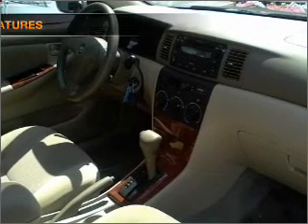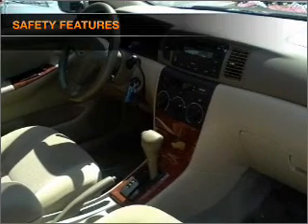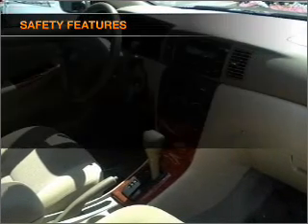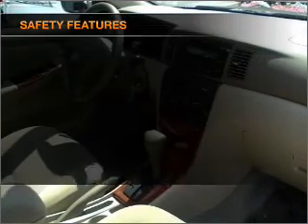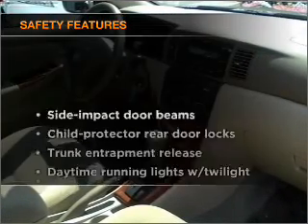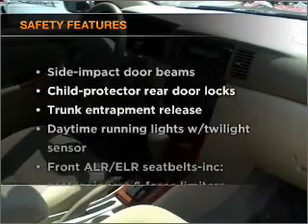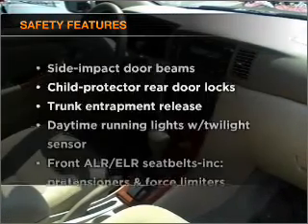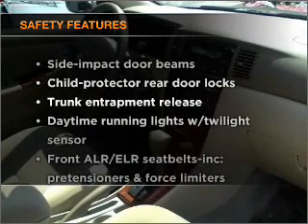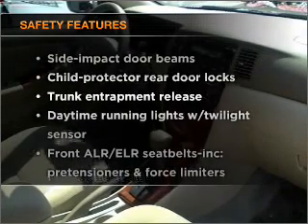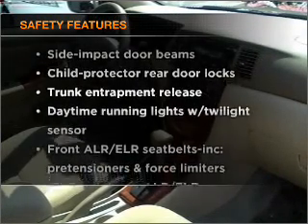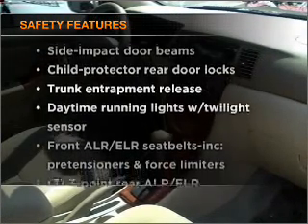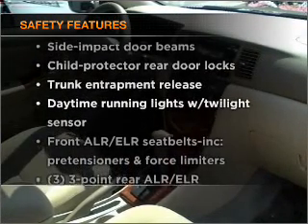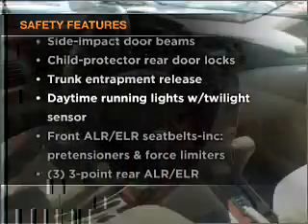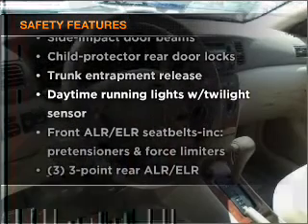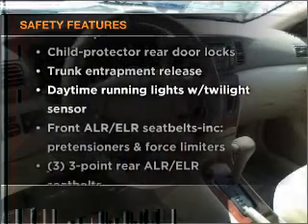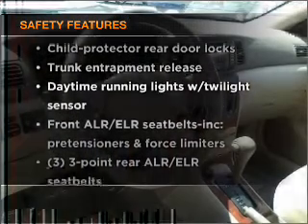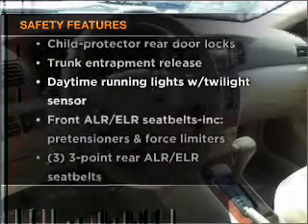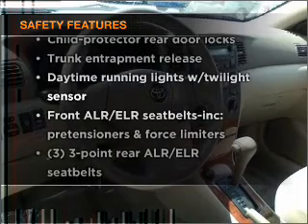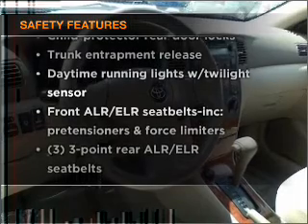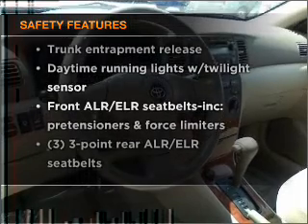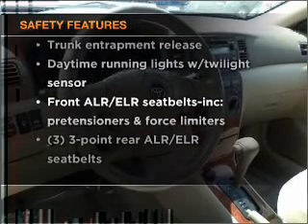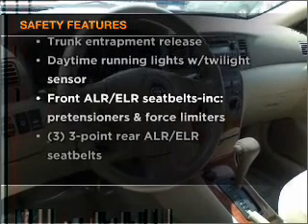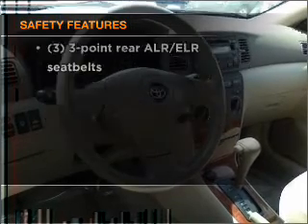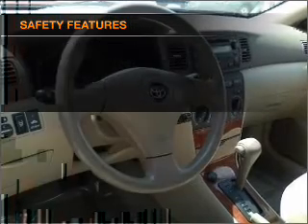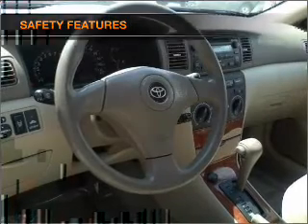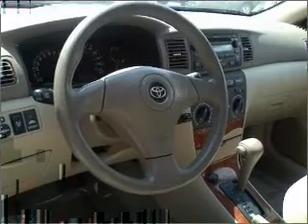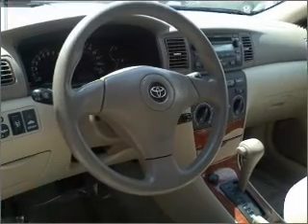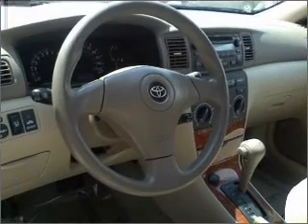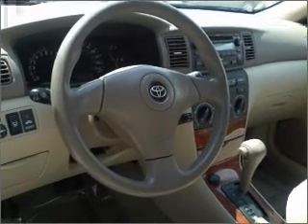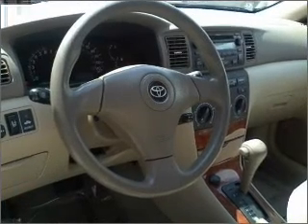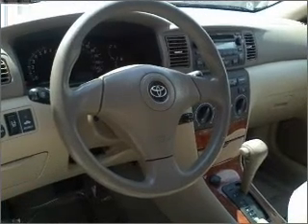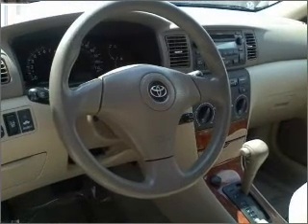And for your peace of mind, the following safety equipment is included: daytime running lights. Call today to schedule a test drive.